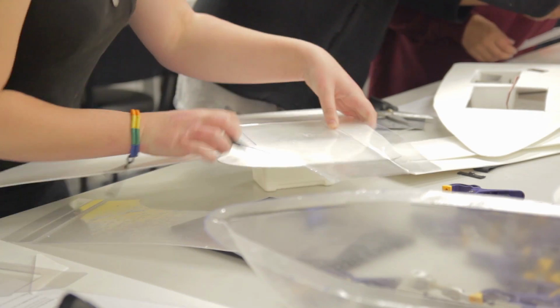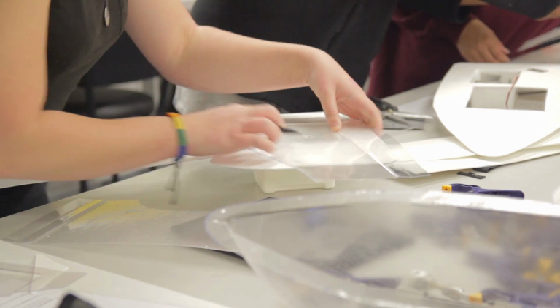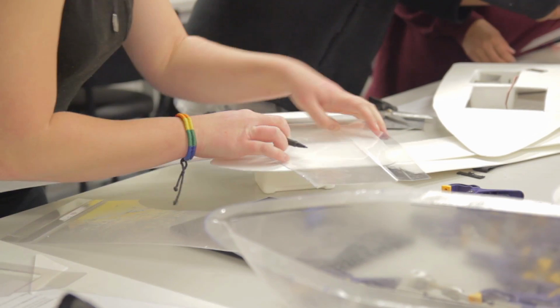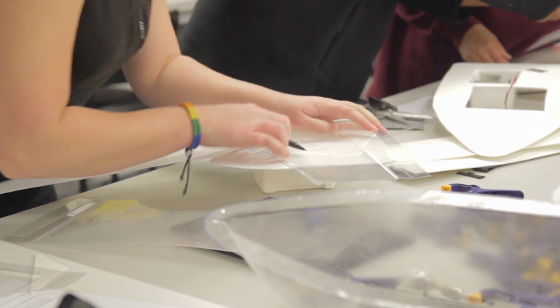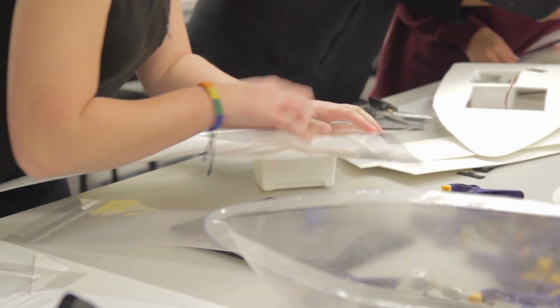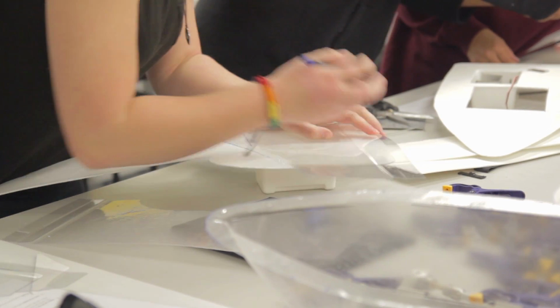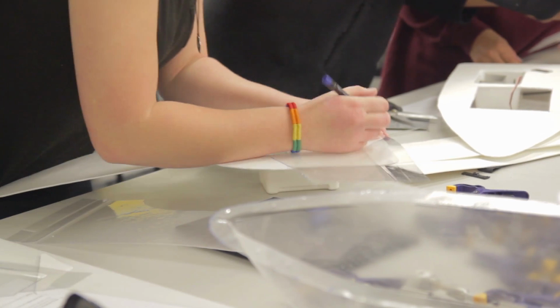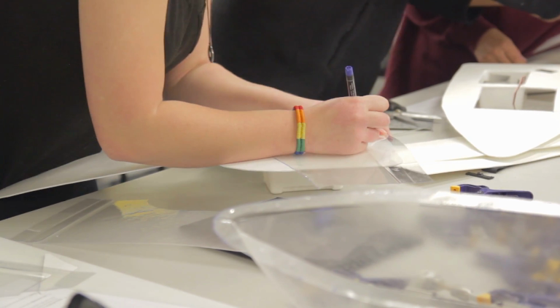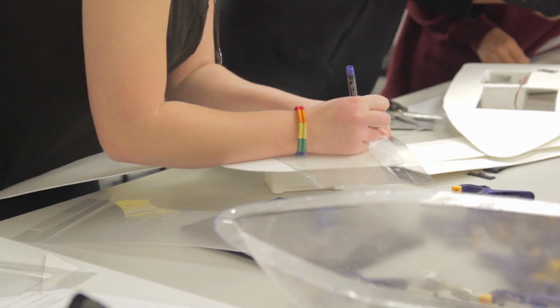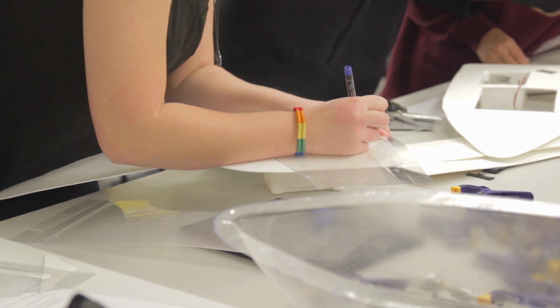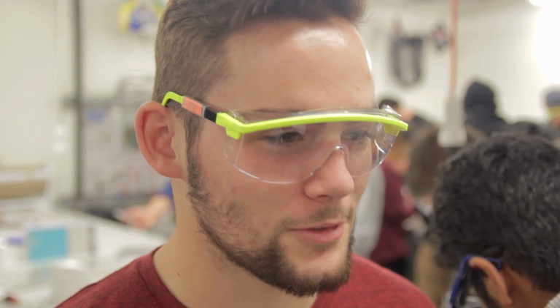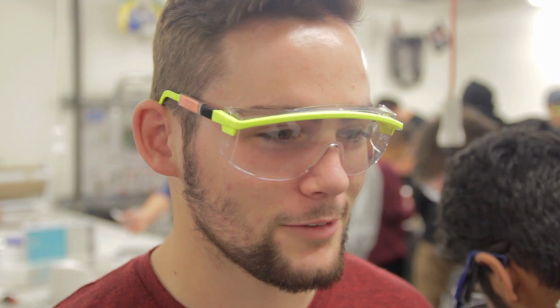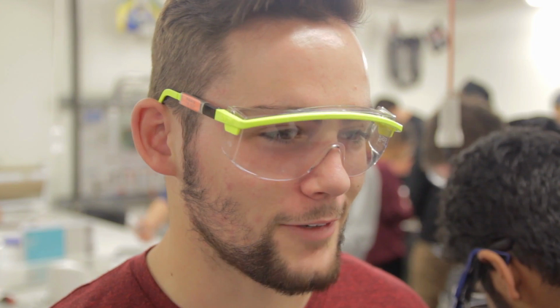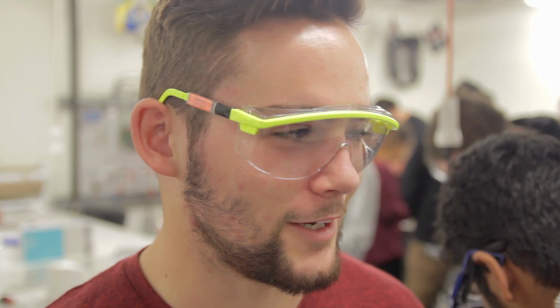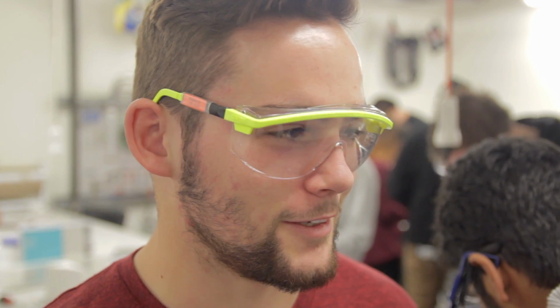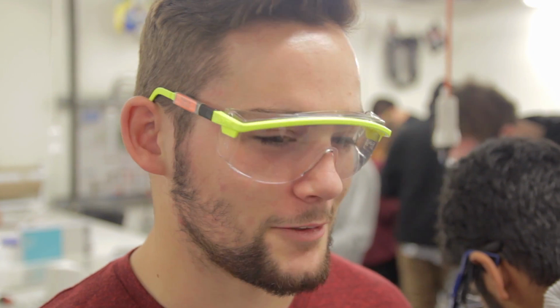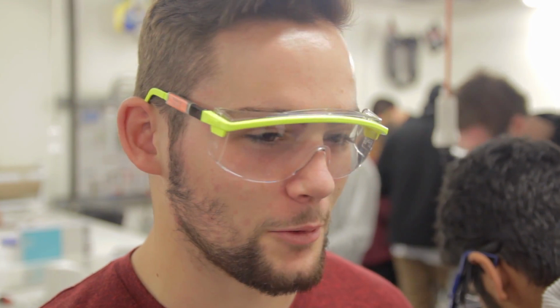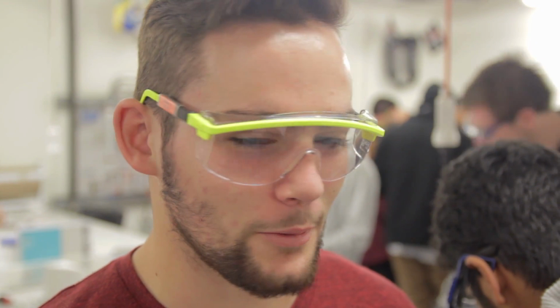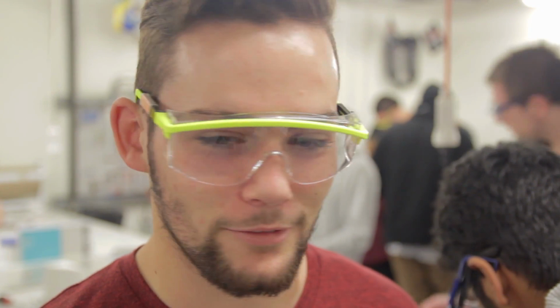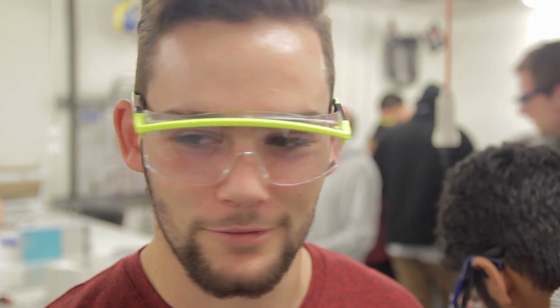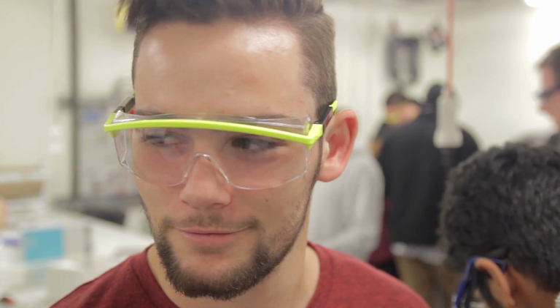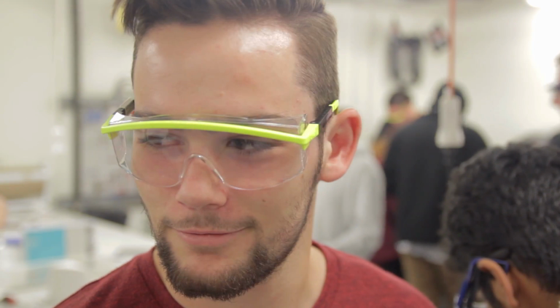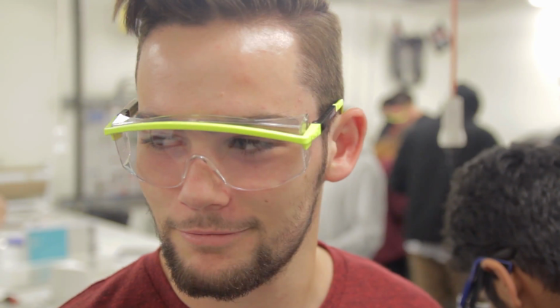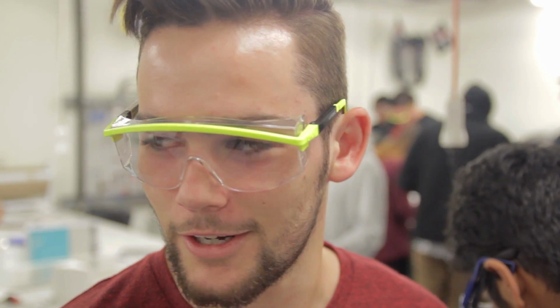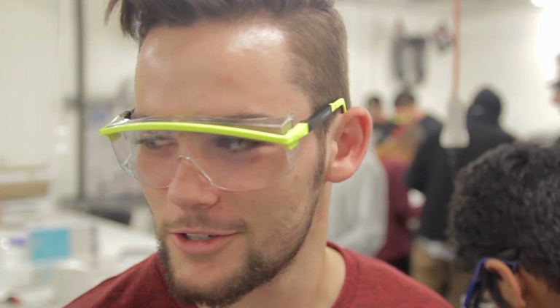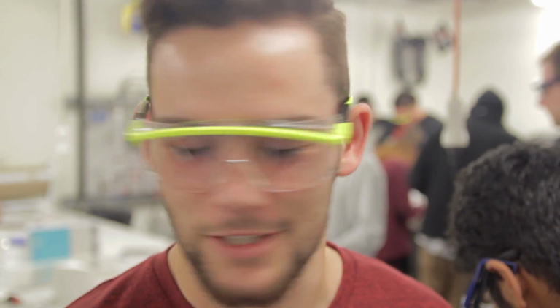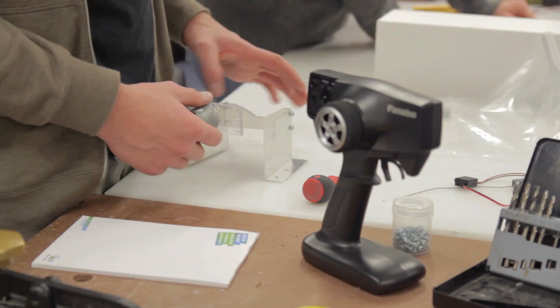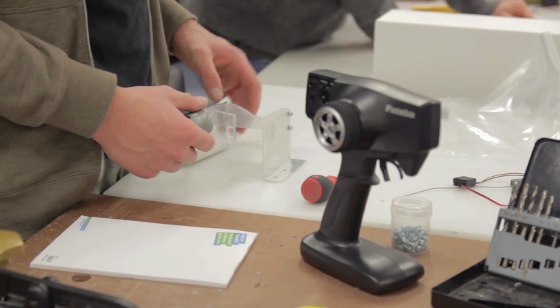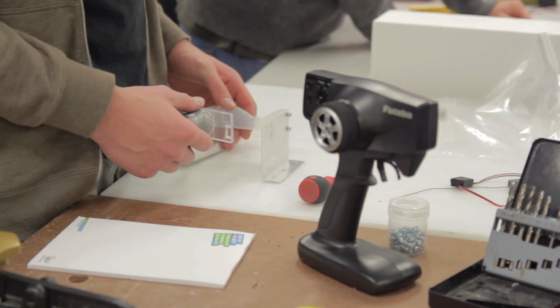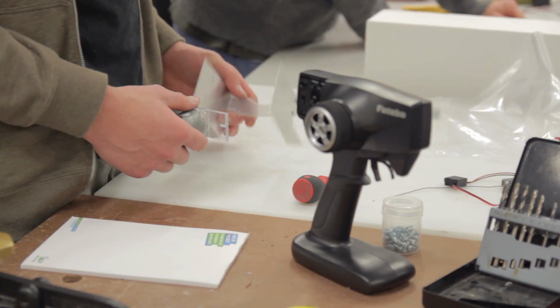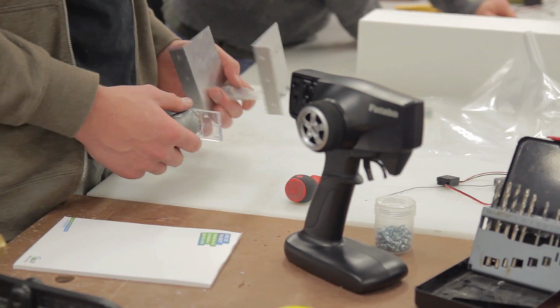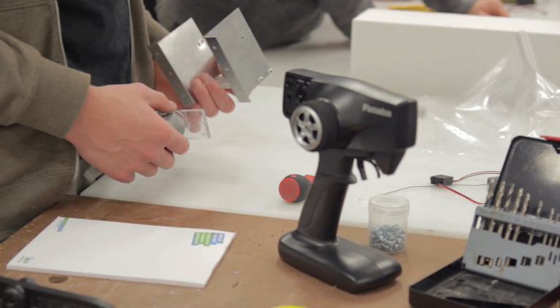We're probably actually getting to do stuff, build stuff — just manufacture something, really.